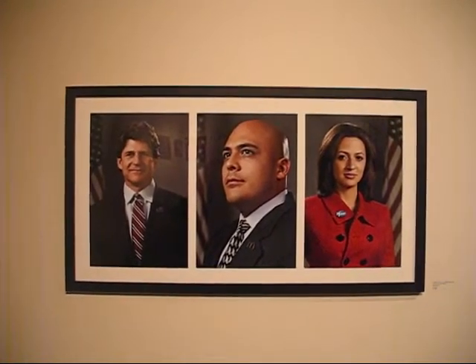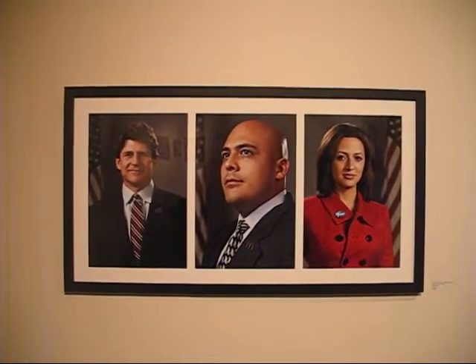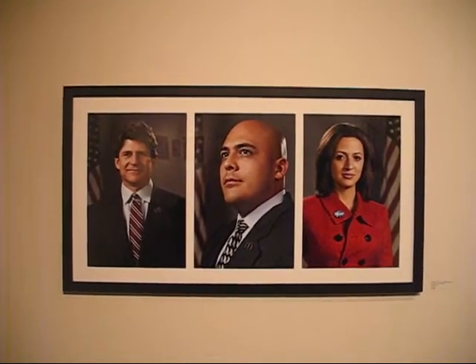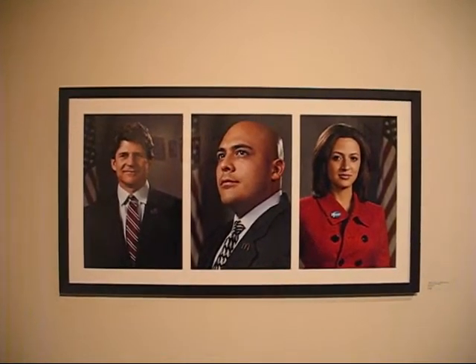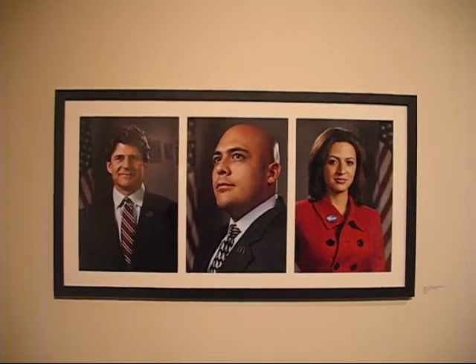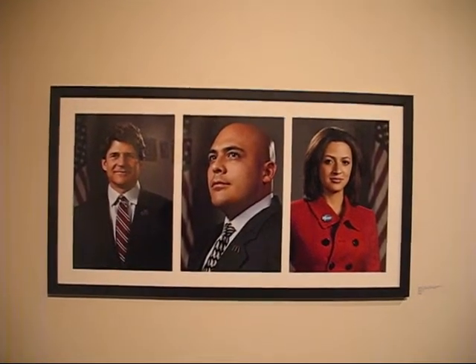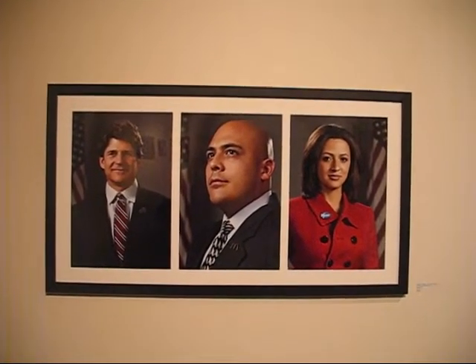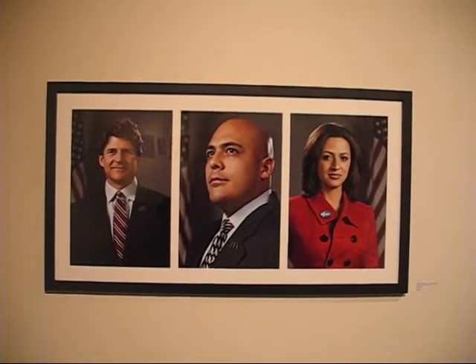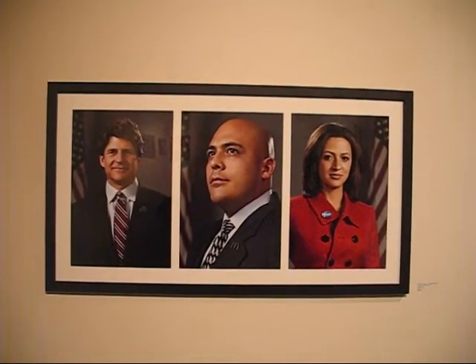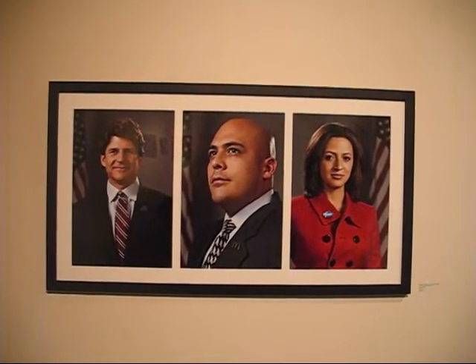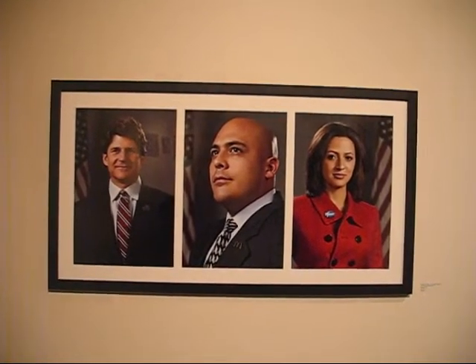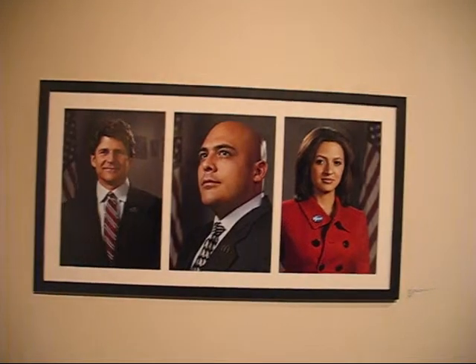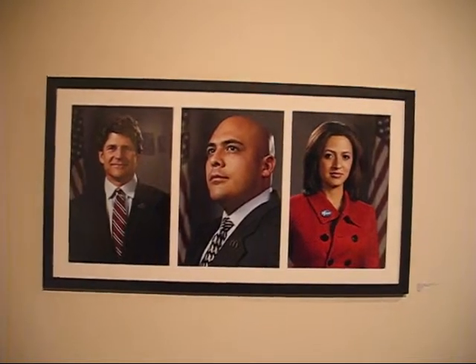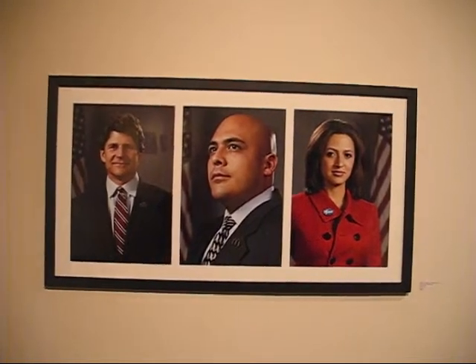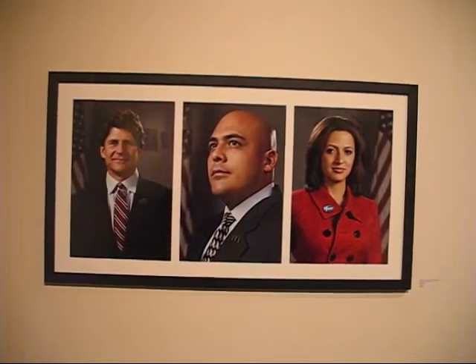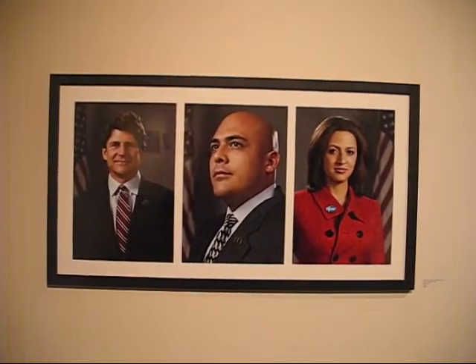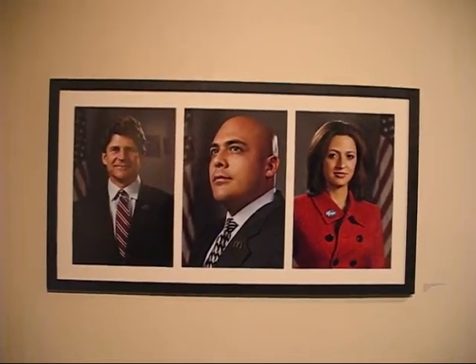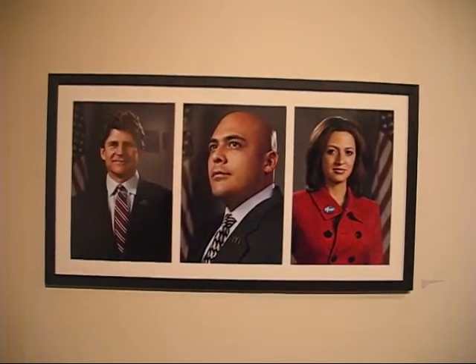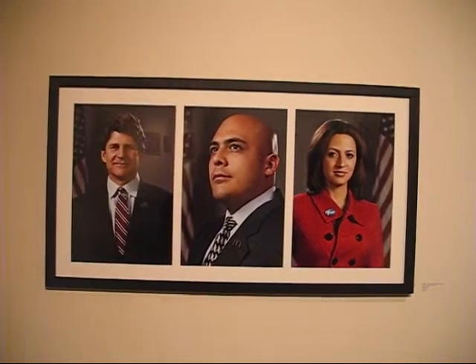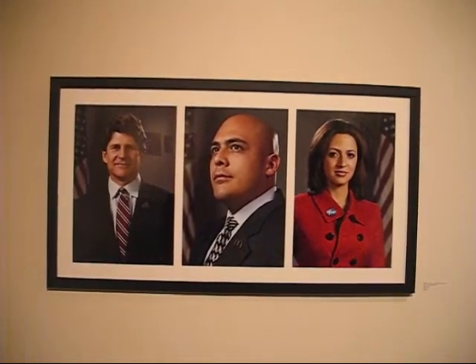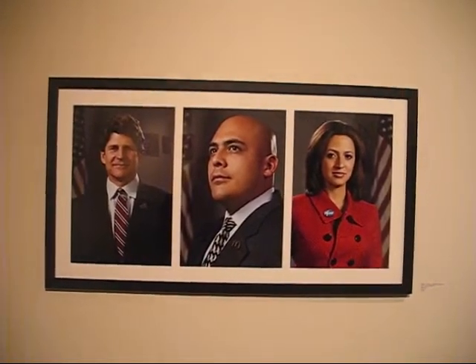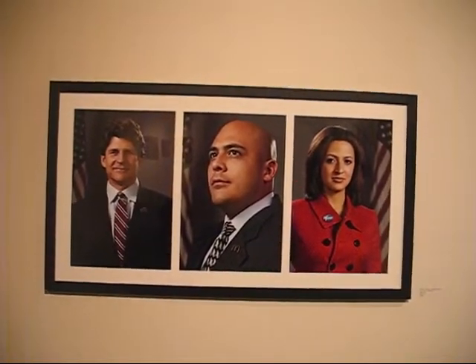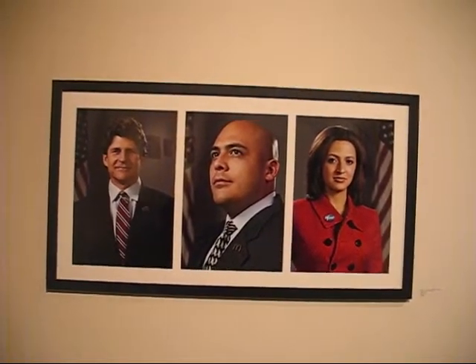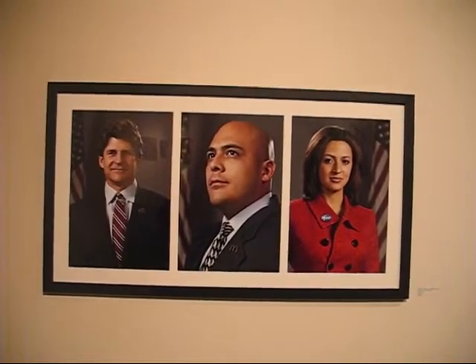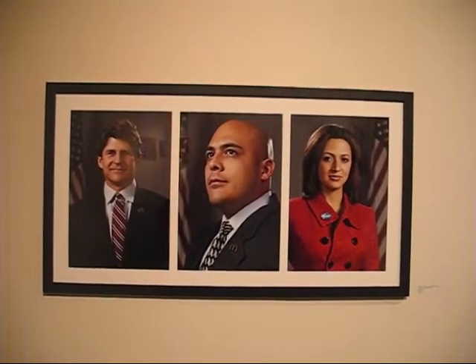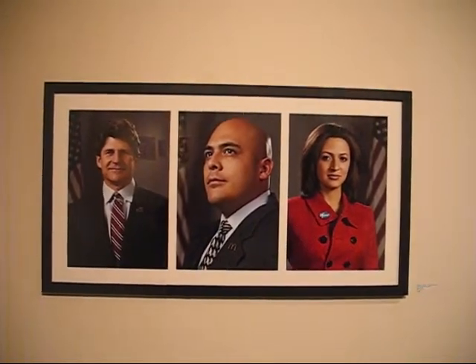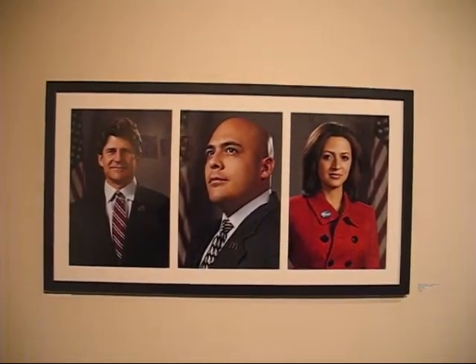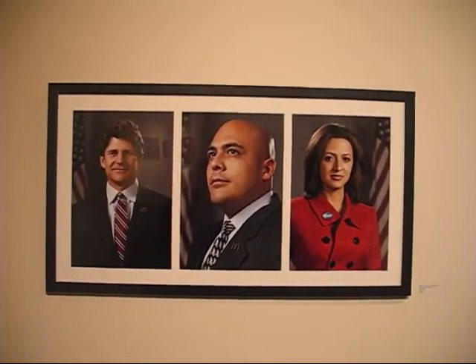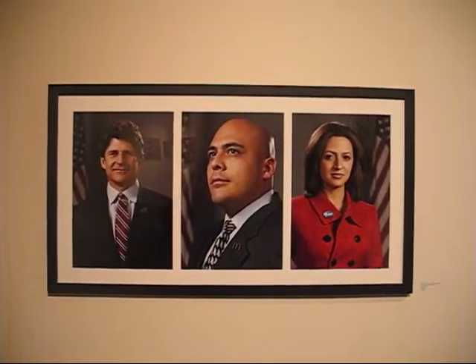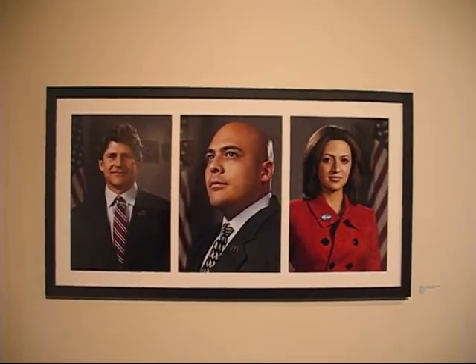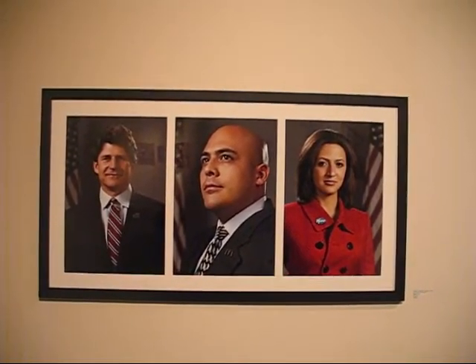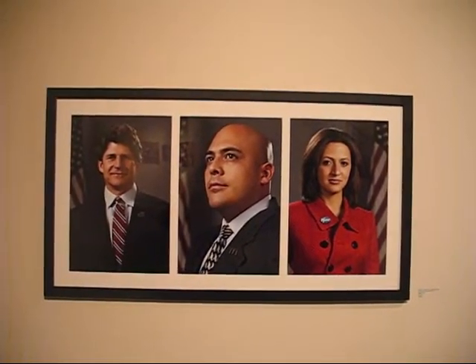This is a triptych by Clinton and Kyle Hollister on the presidential campaign of 2012. It's kind of hard to see, but the candidates are listed at Citibank, McDonald's, and Pfizer.